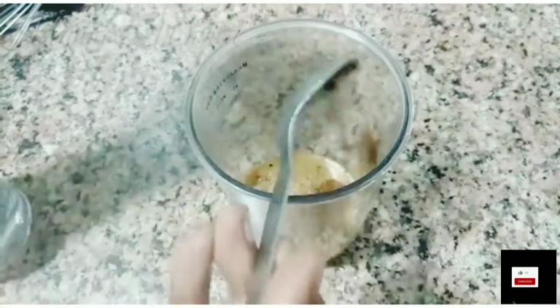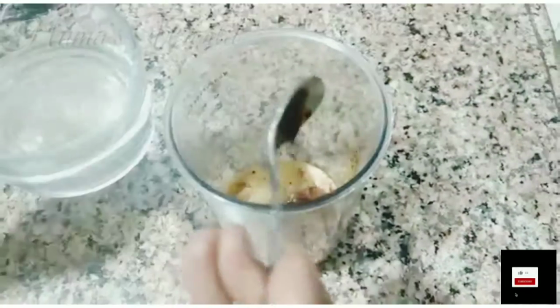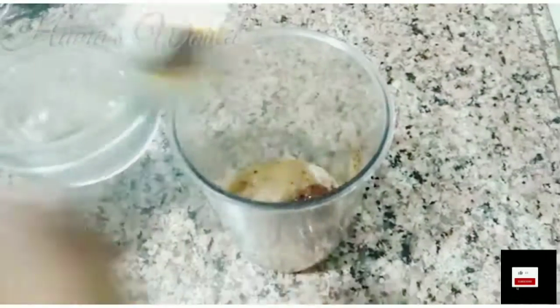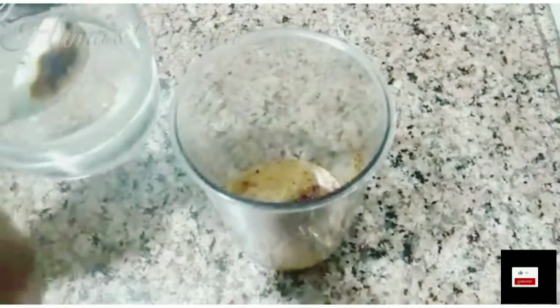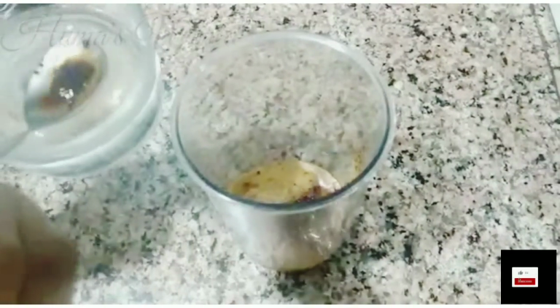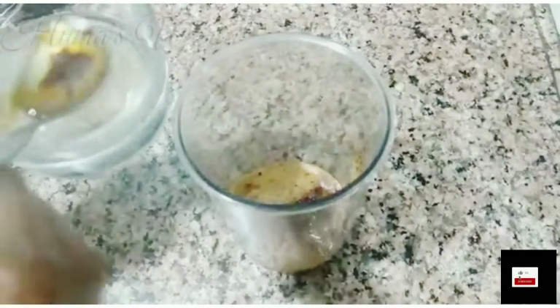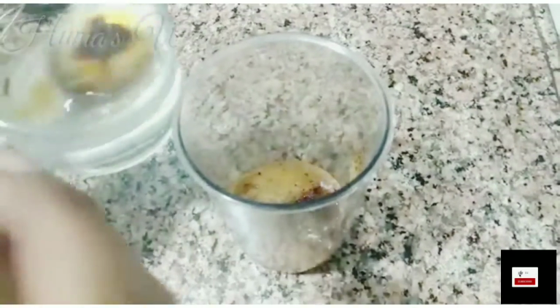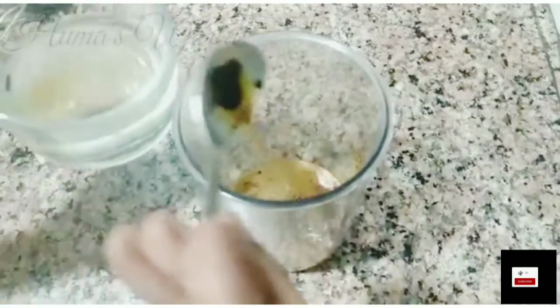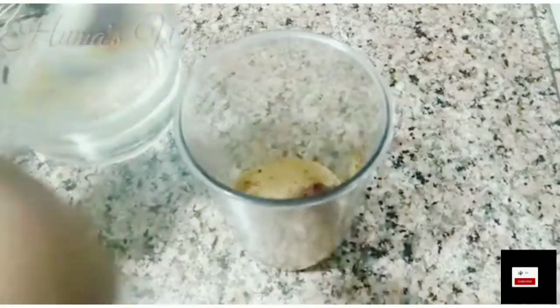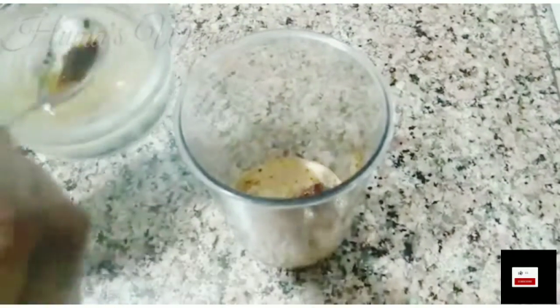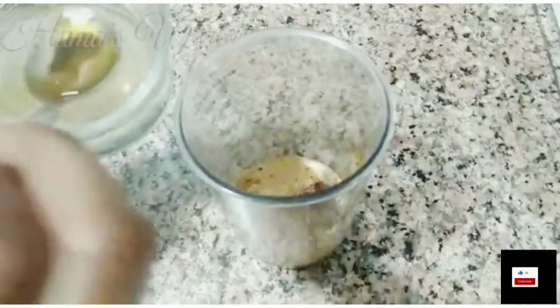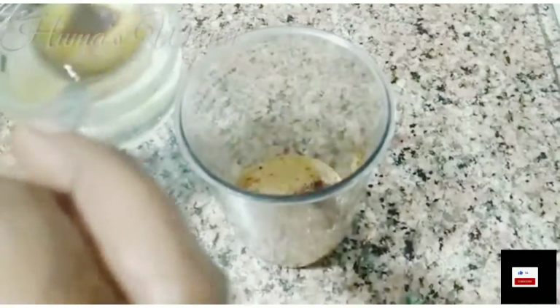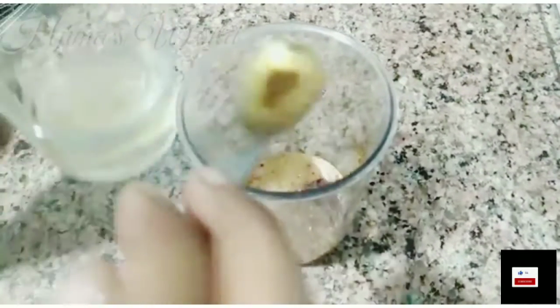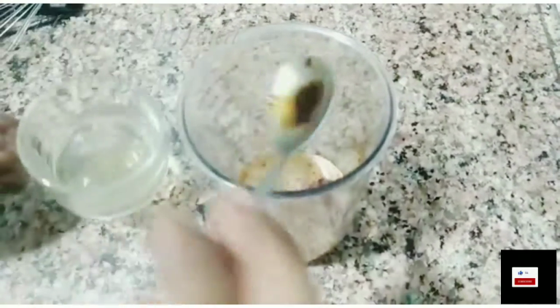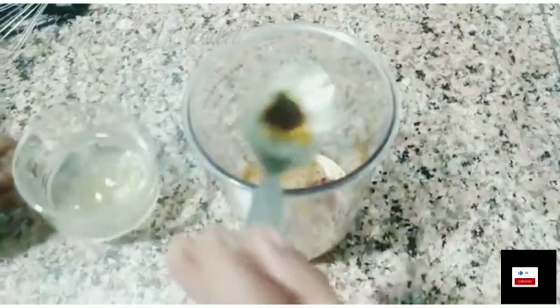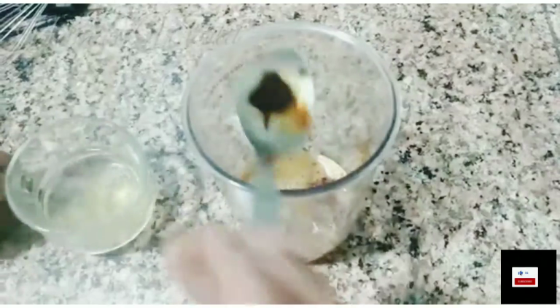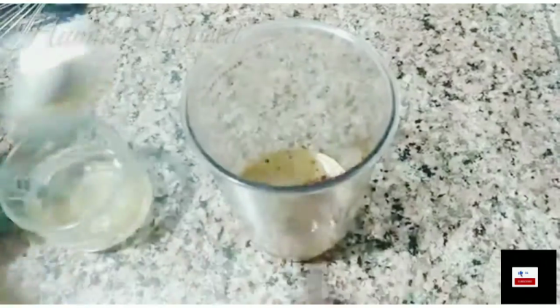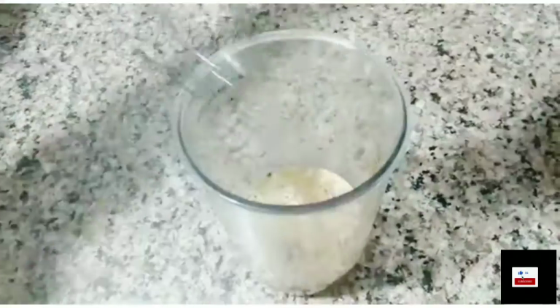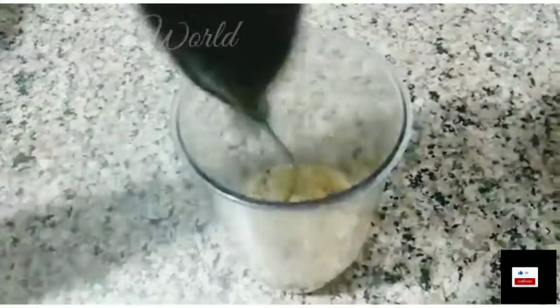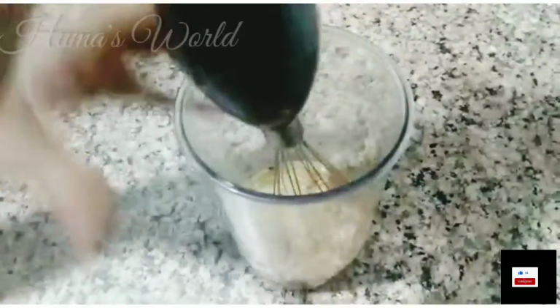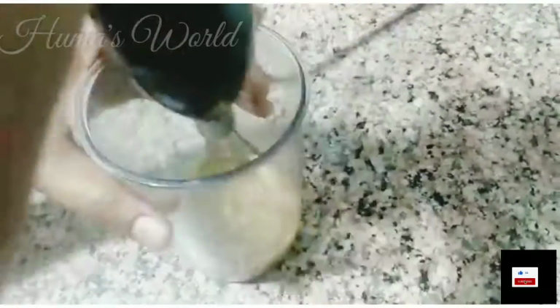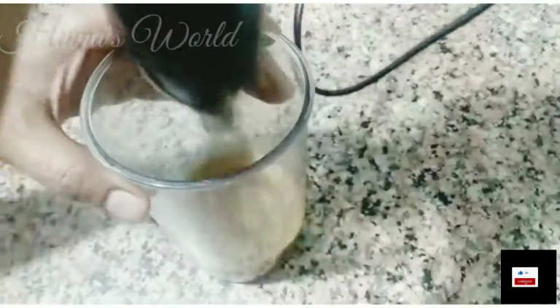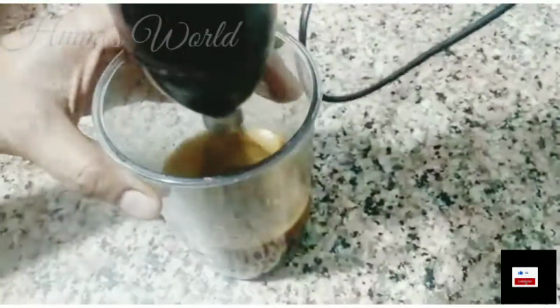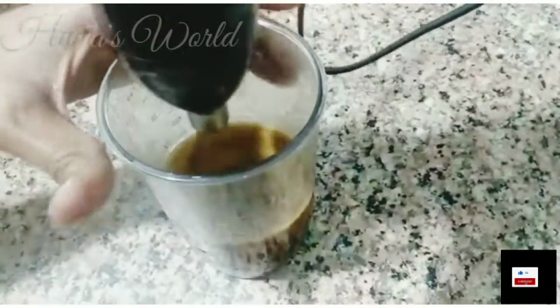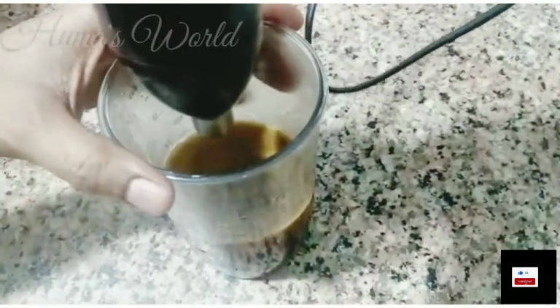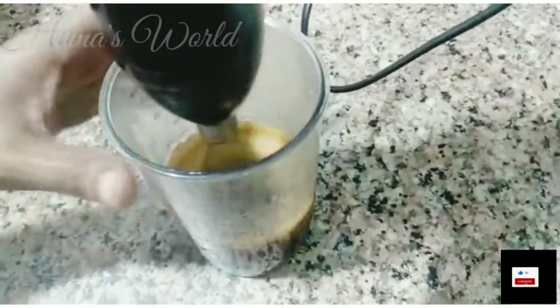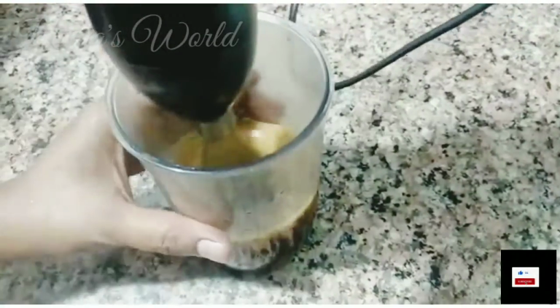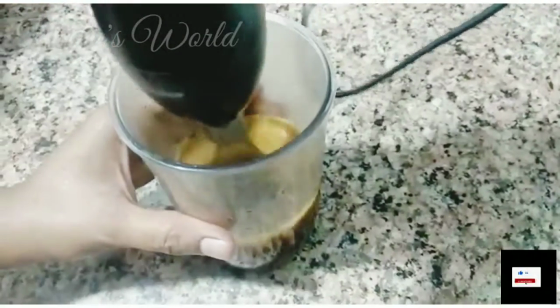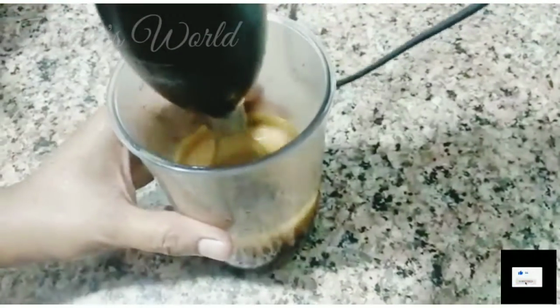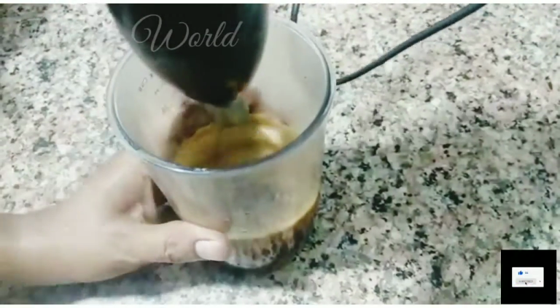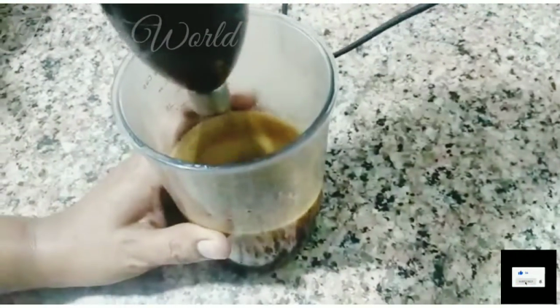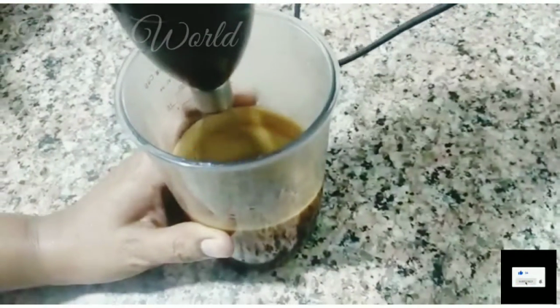When you like to drink, I will add a little water to it. You don't have to add too much so that you don't have too much coffee. It looks like it's frozen.